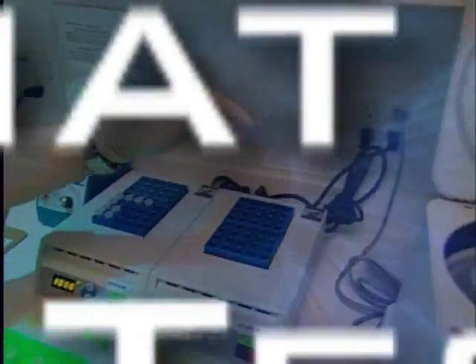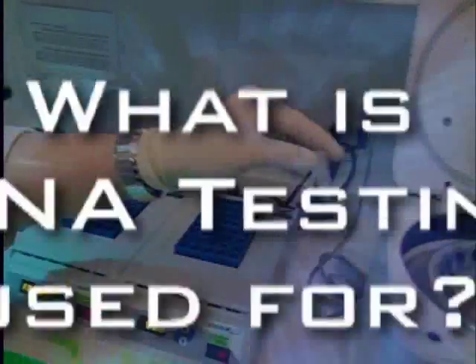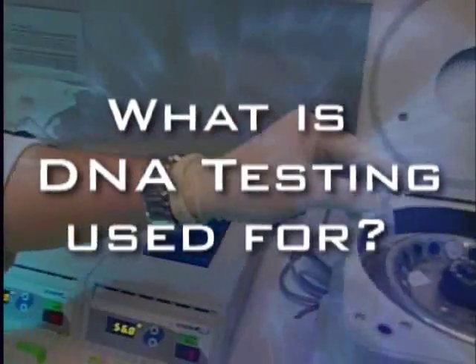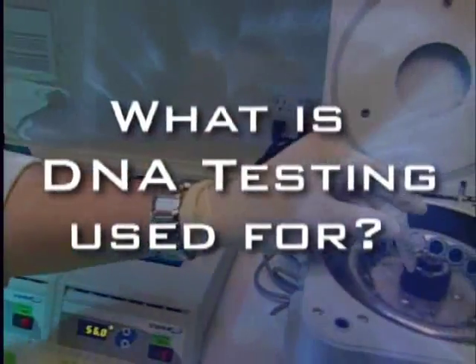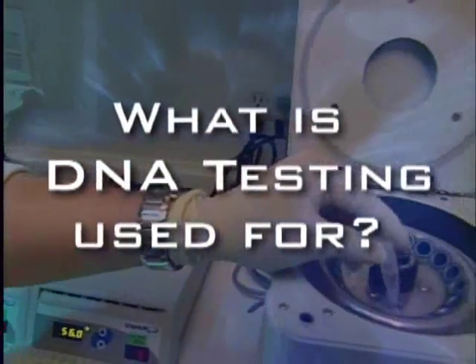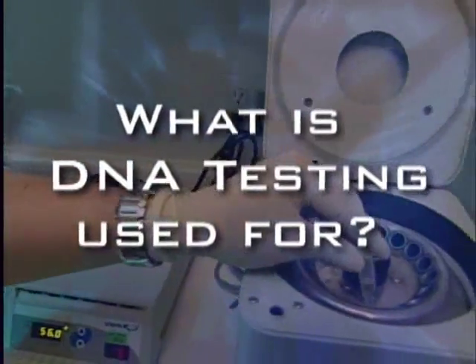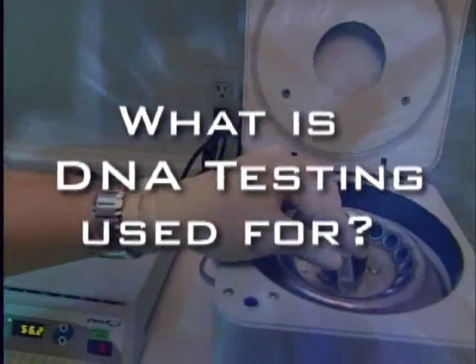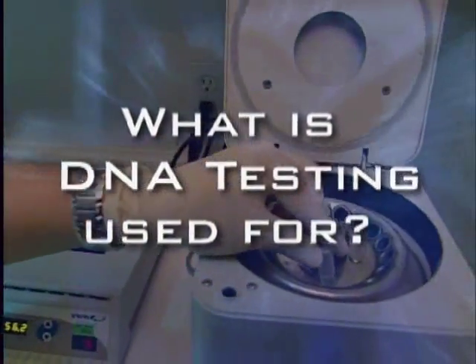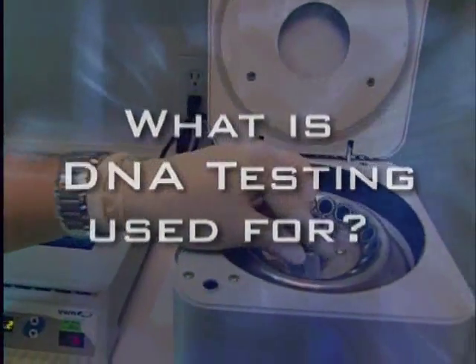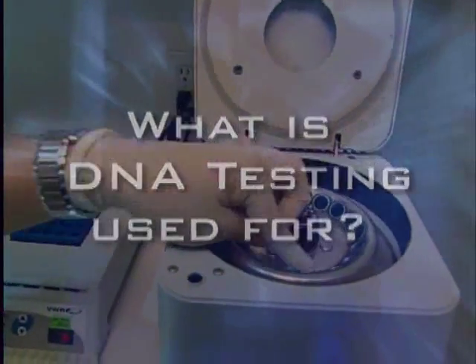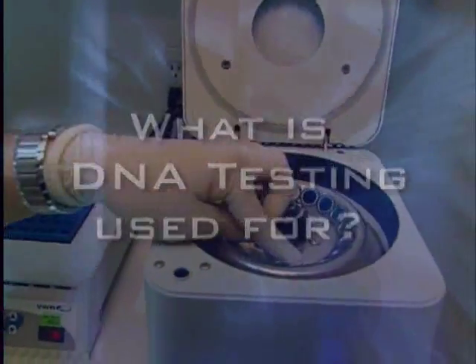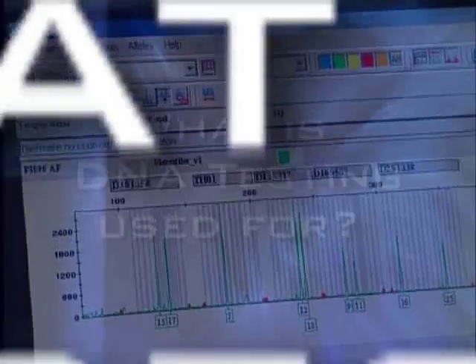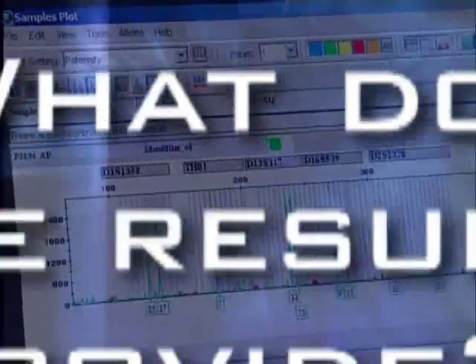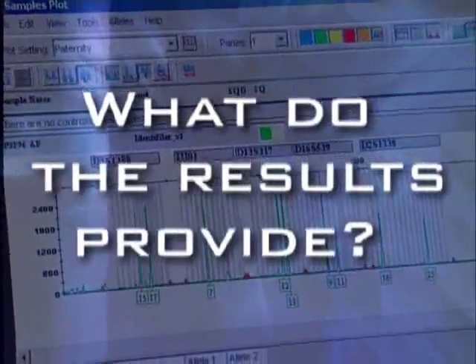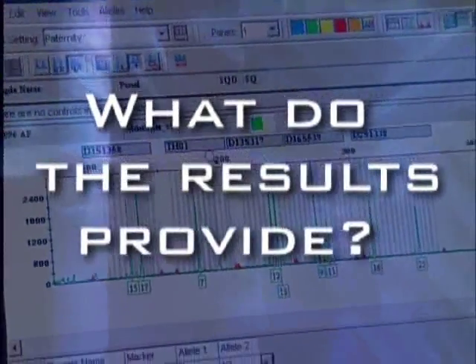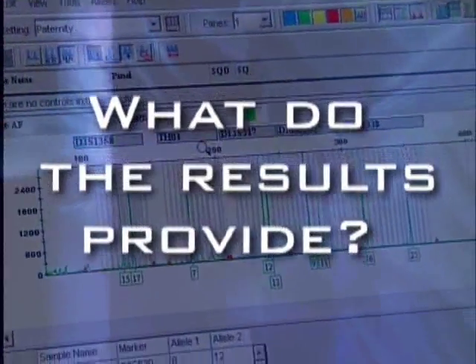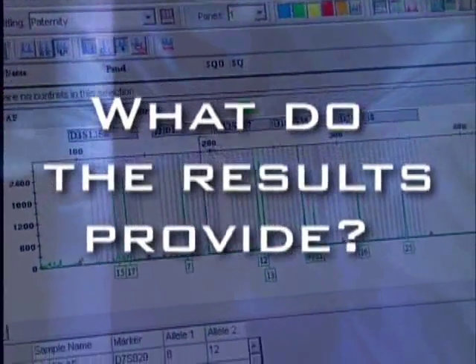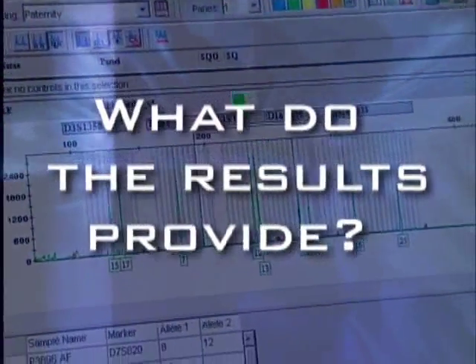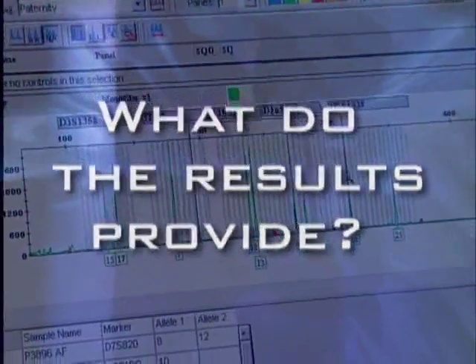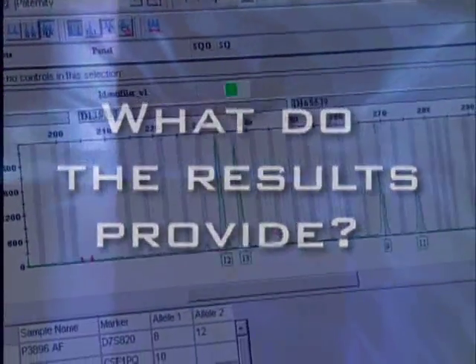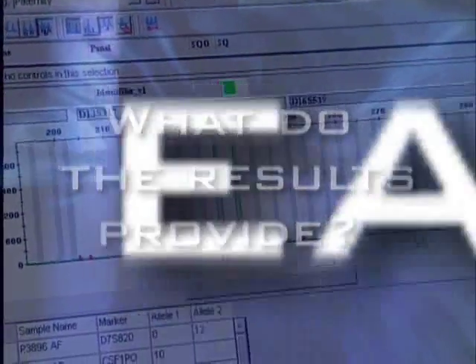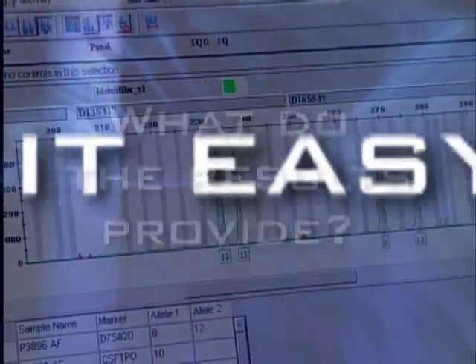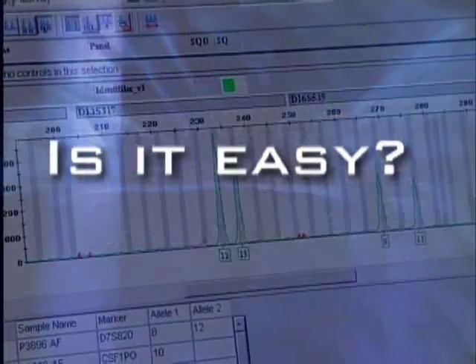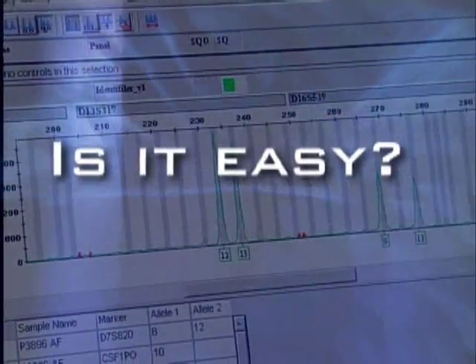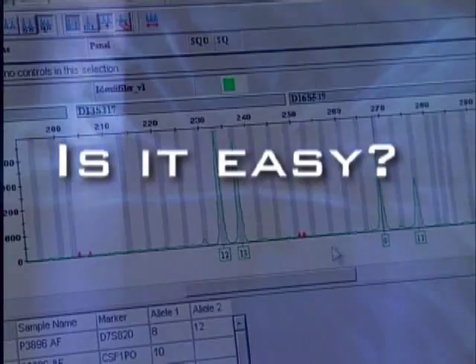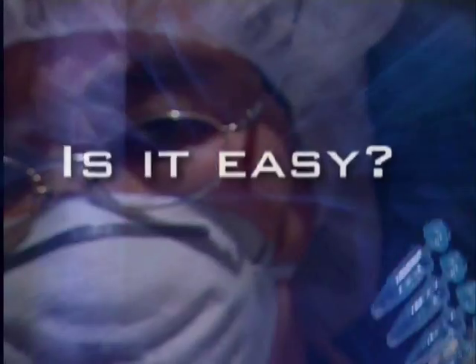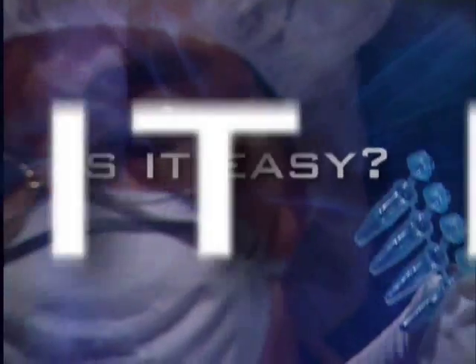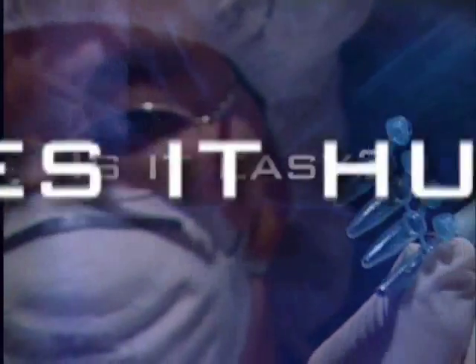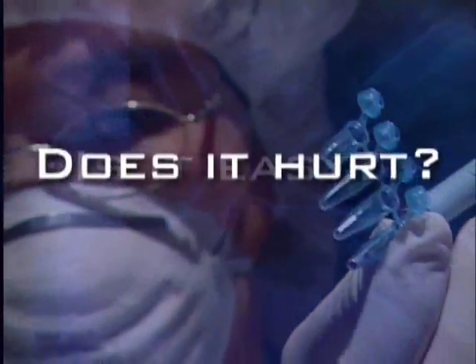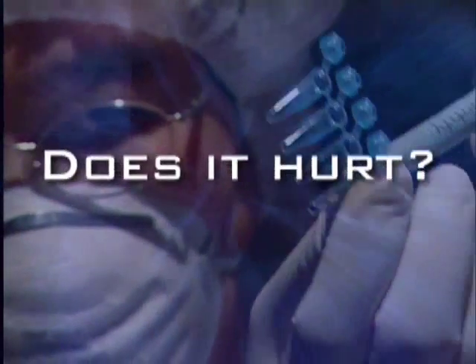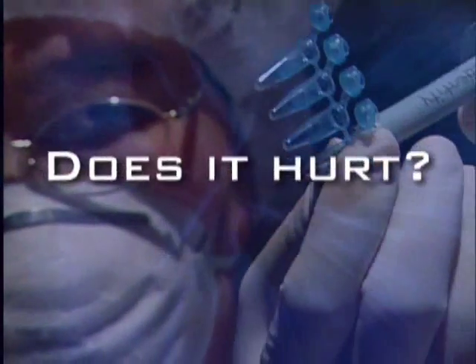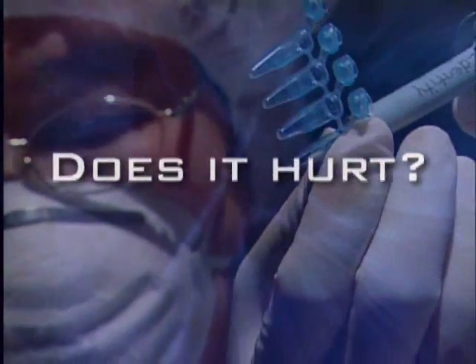What is DNA testing used for? What do the results provide? Is it easy? Does it hurt?